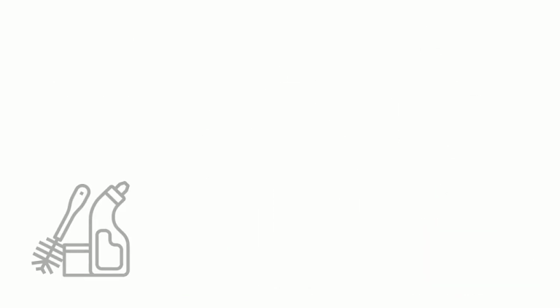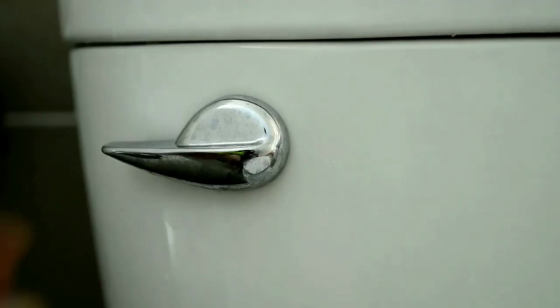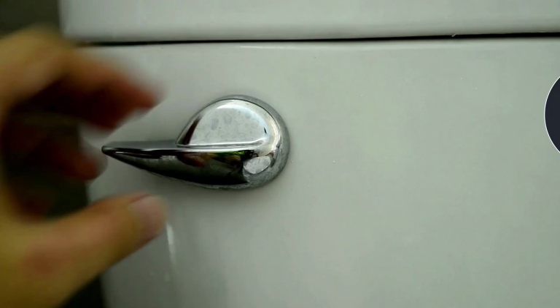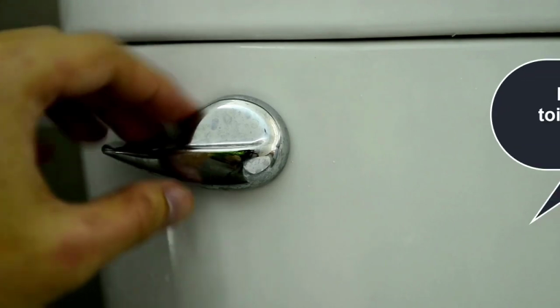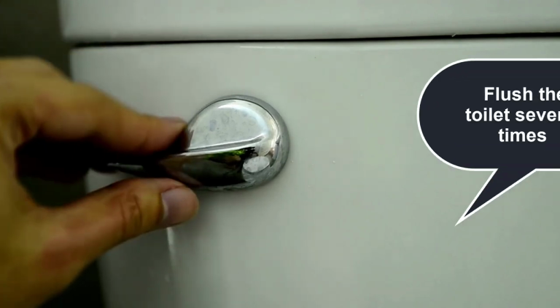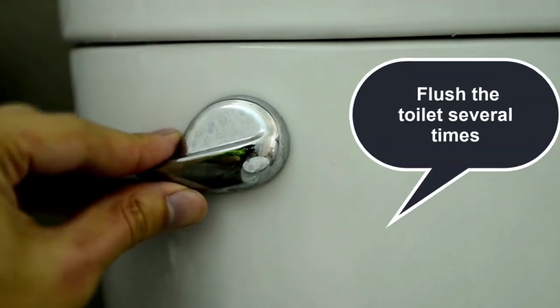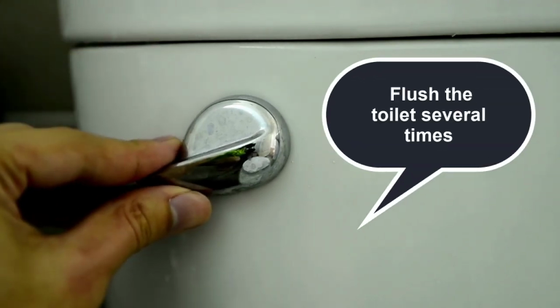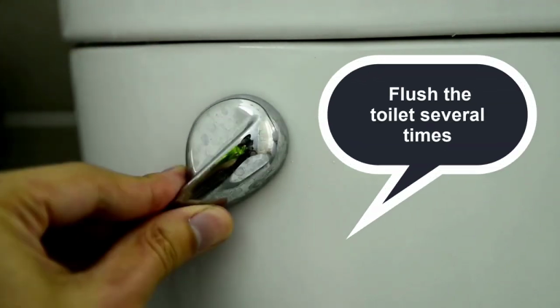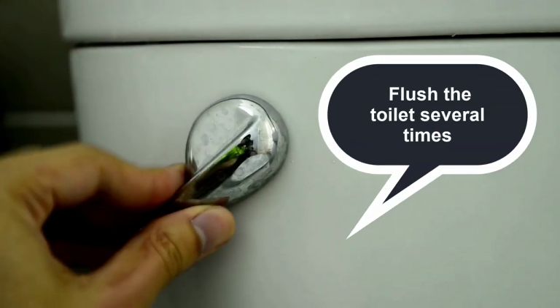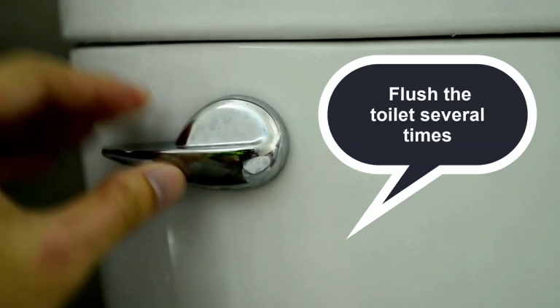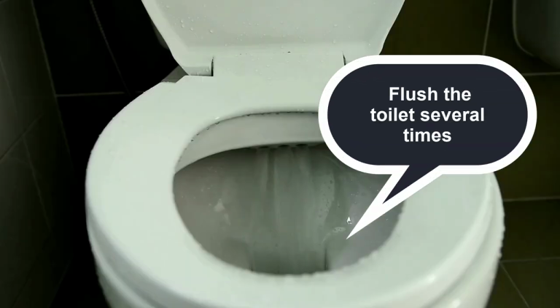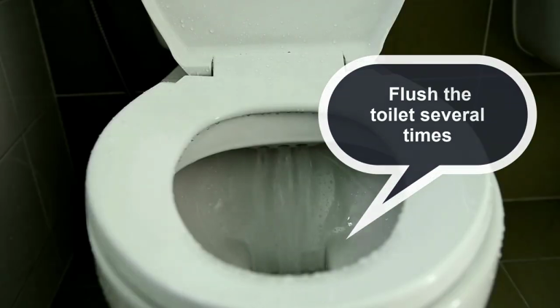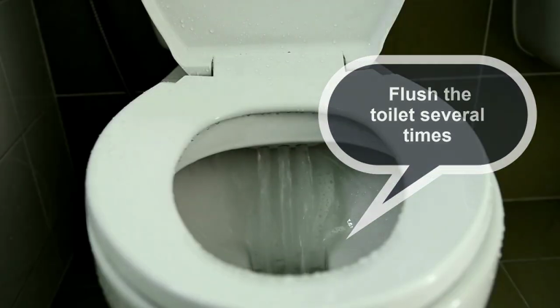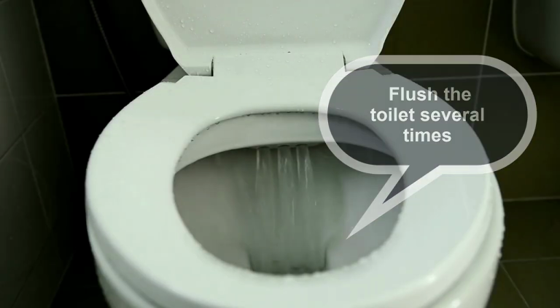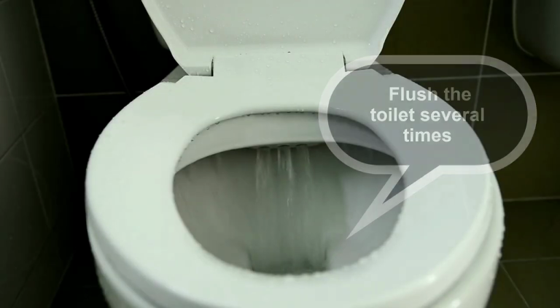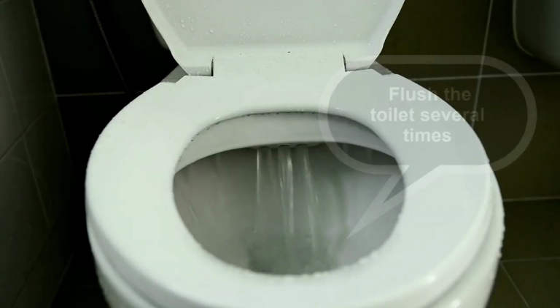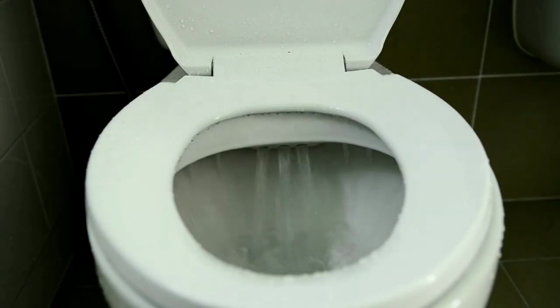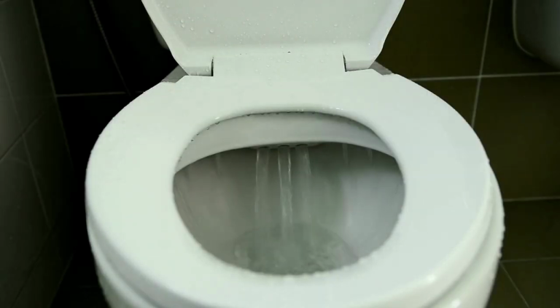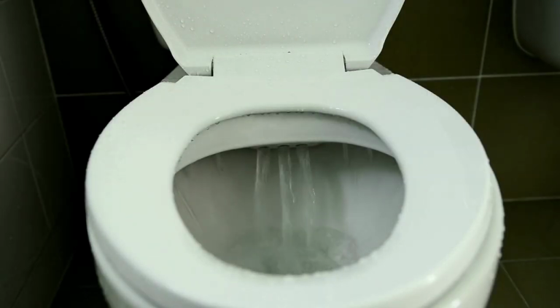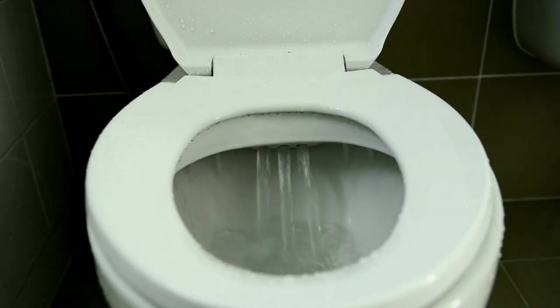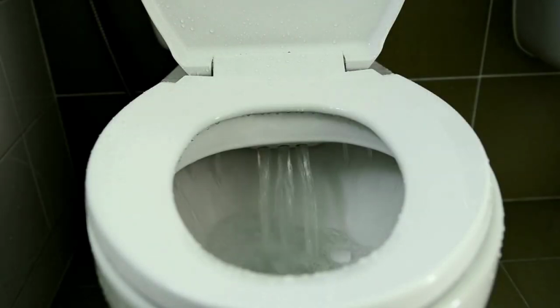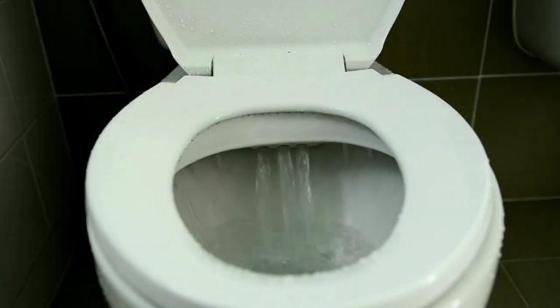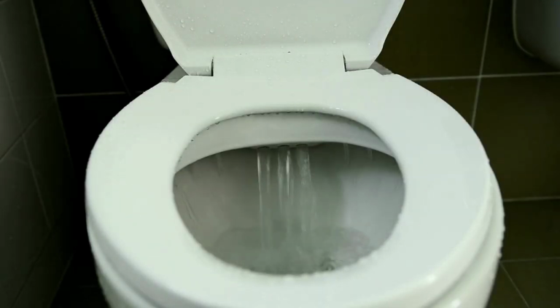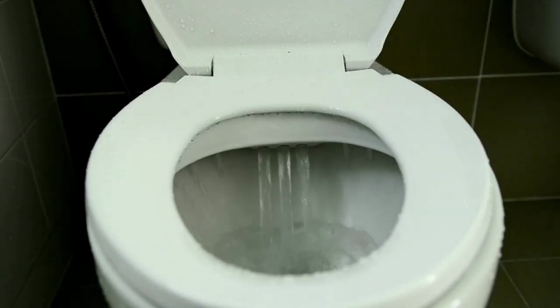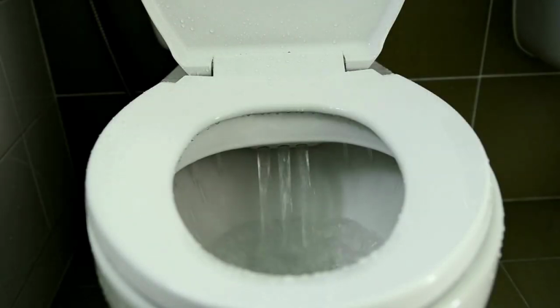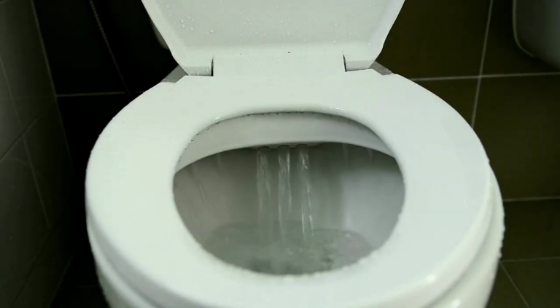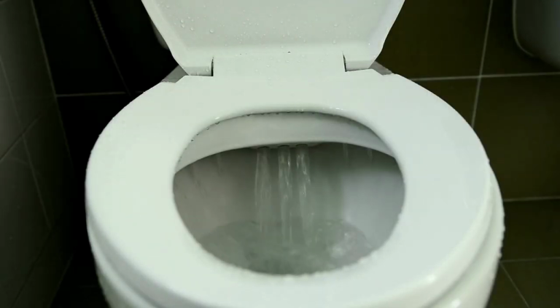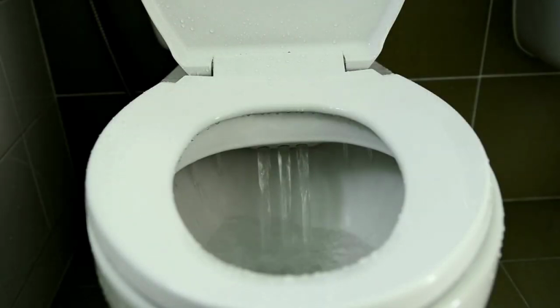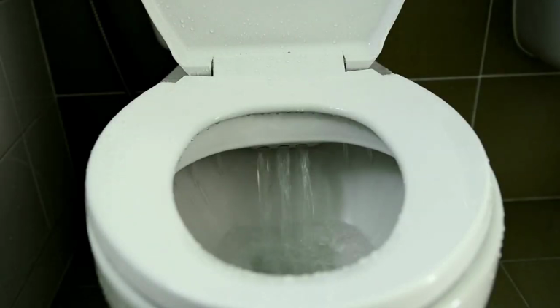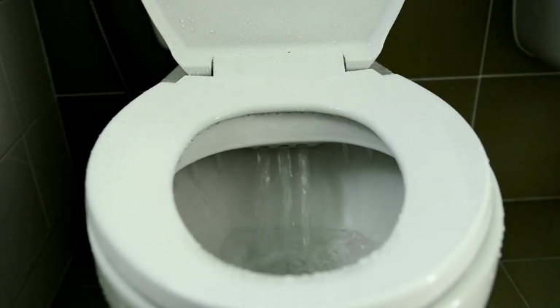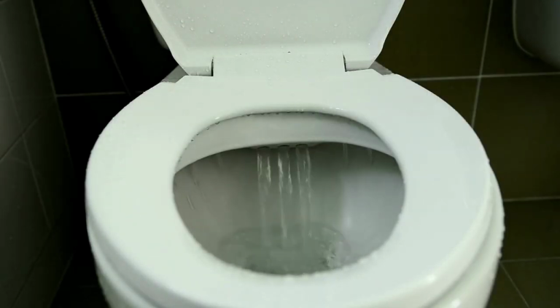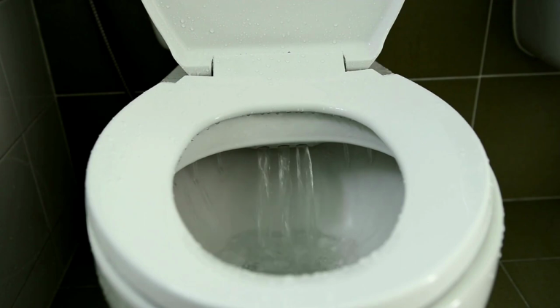First, flush the toilet several times. Don't skimp here — there should be water in the P-trap.